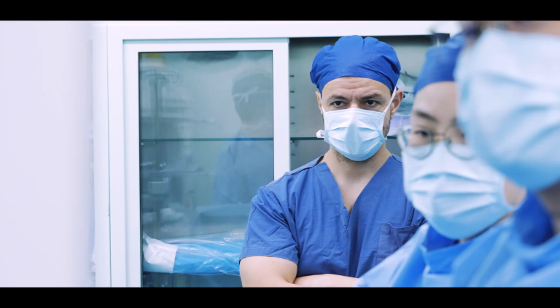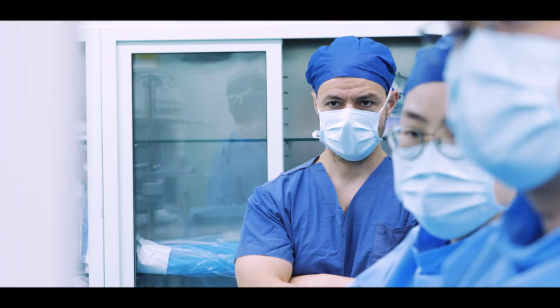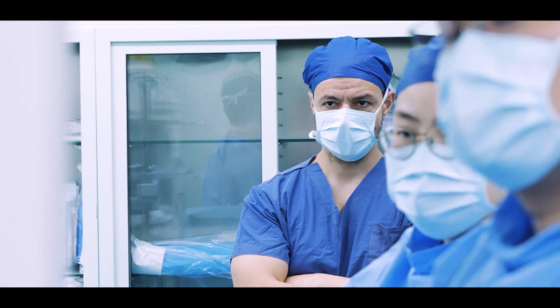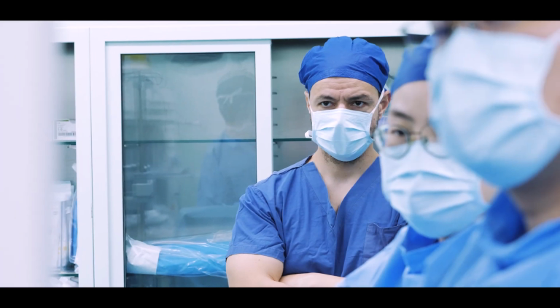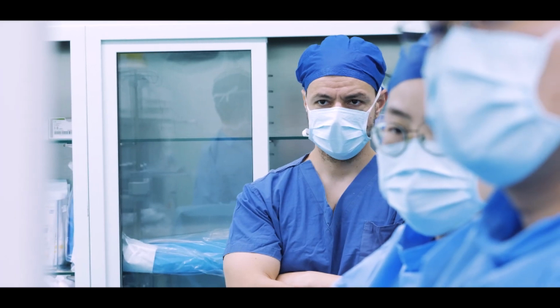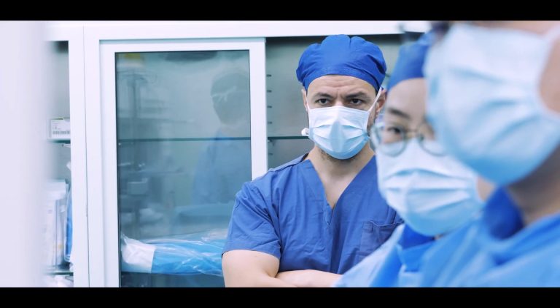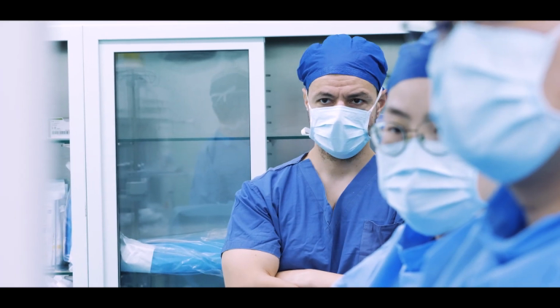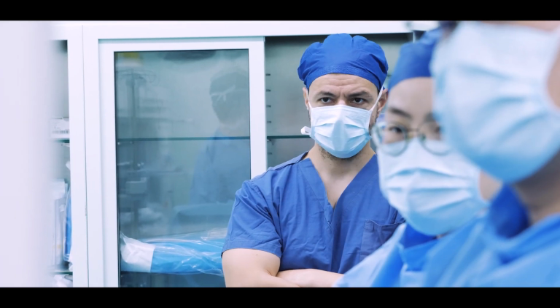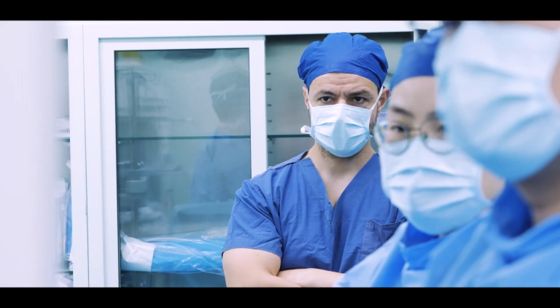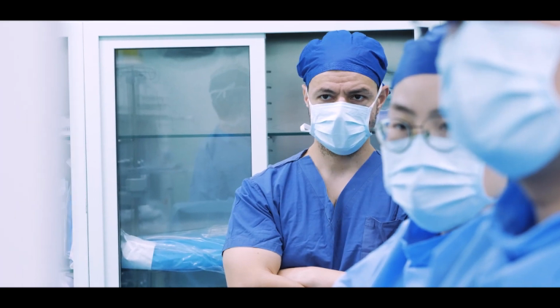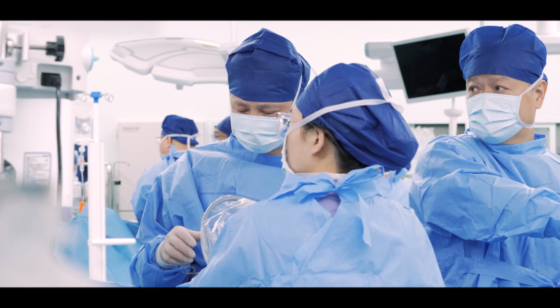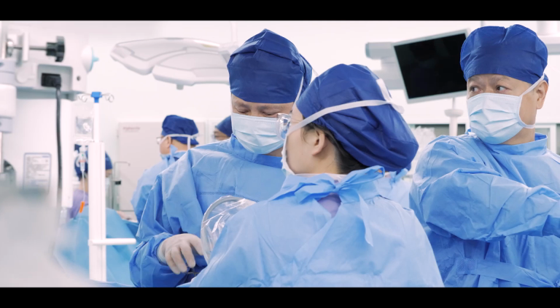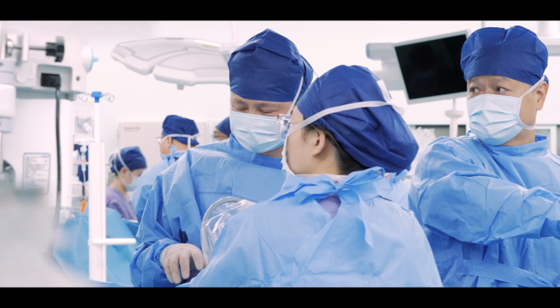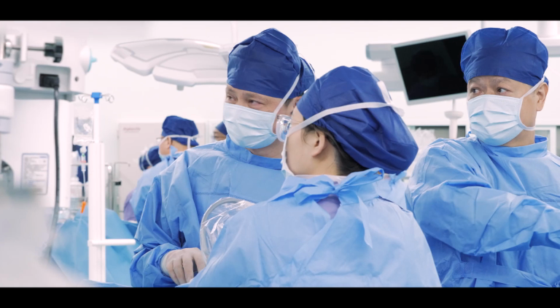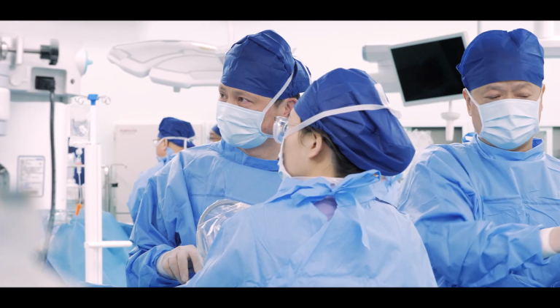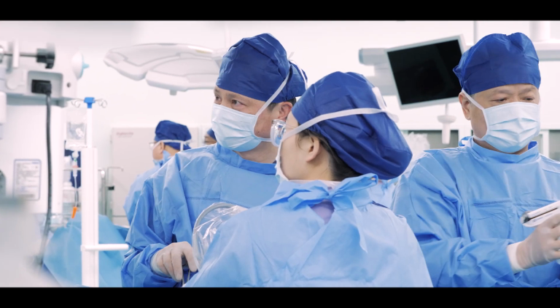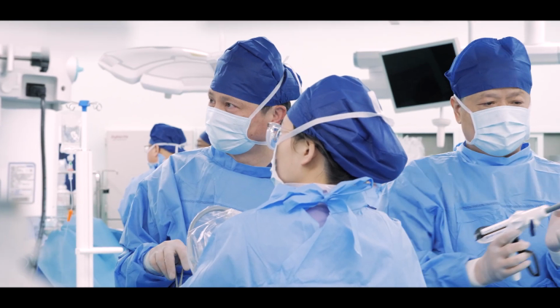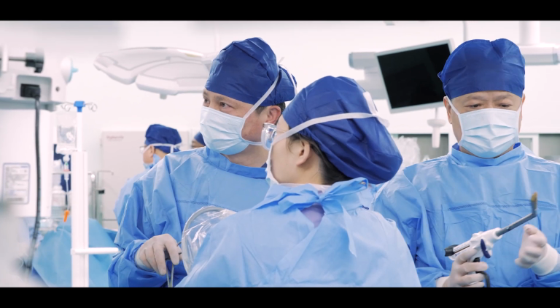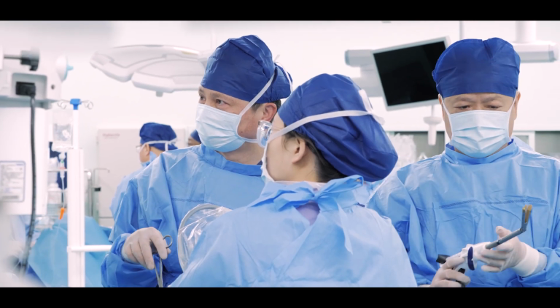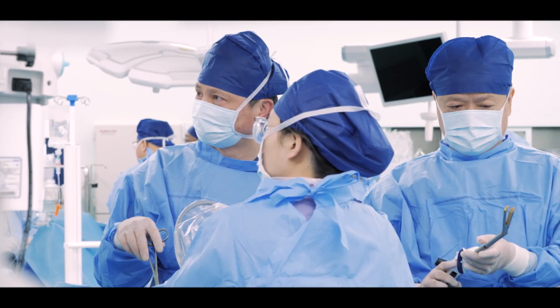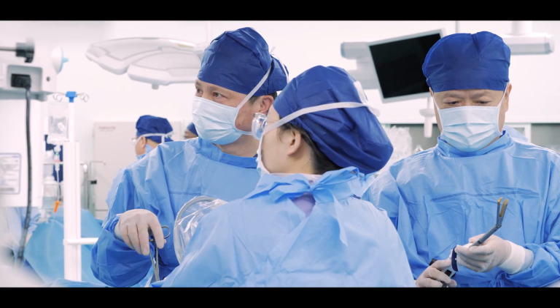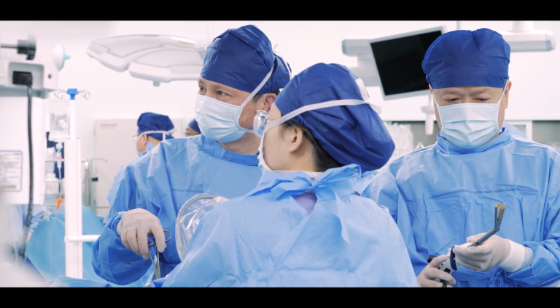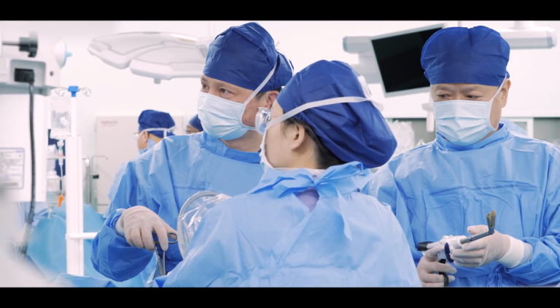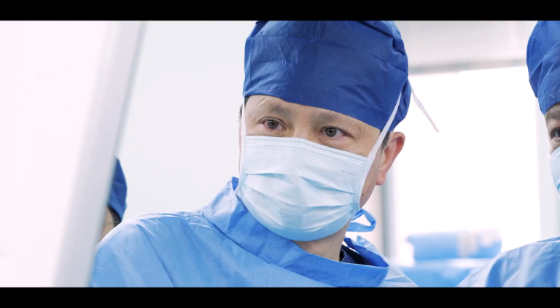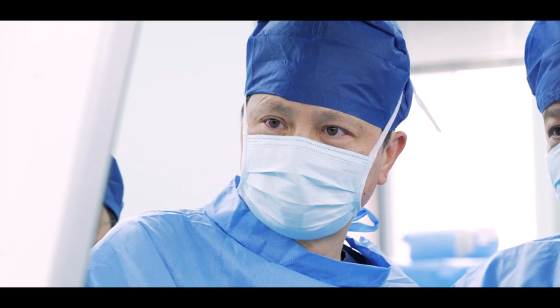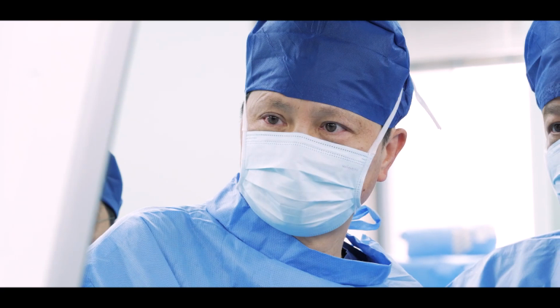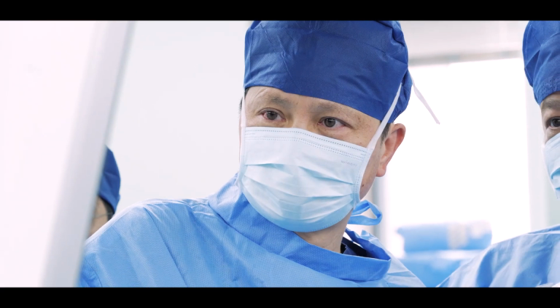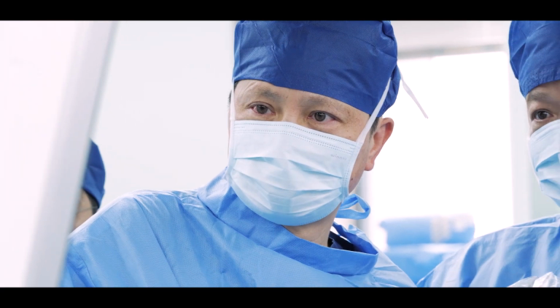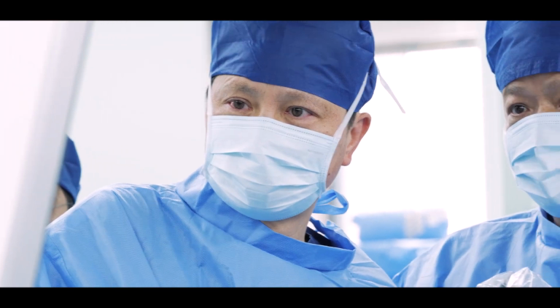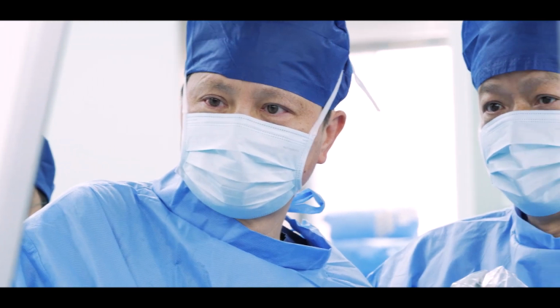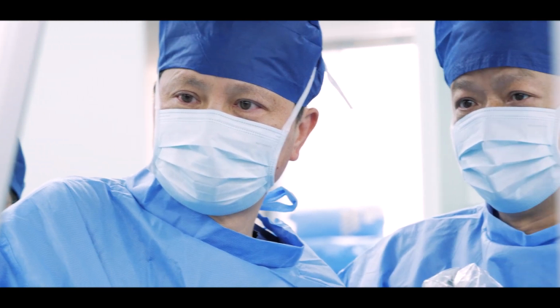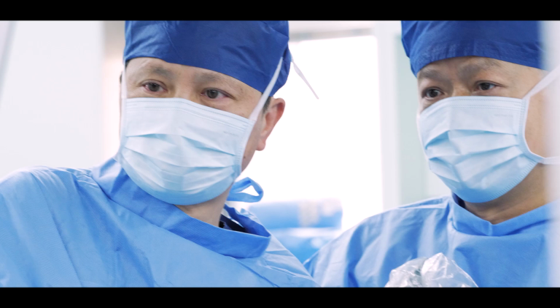More than 100 patients per day. High complexity, high volume, amazing surgeons.